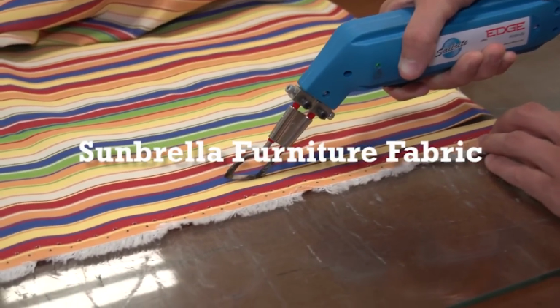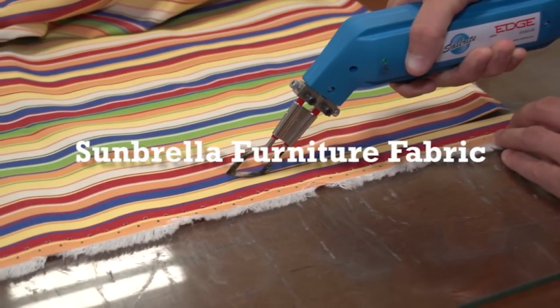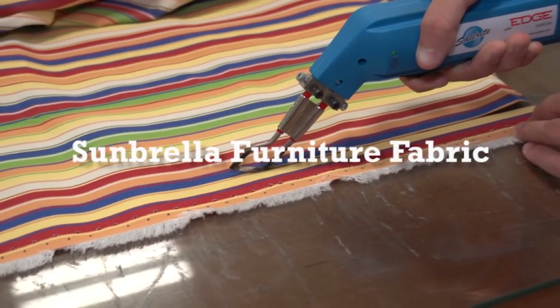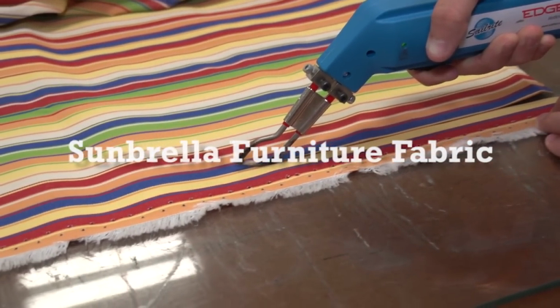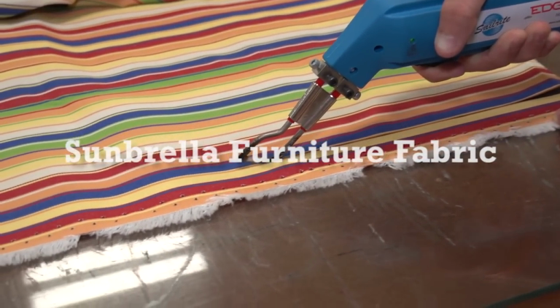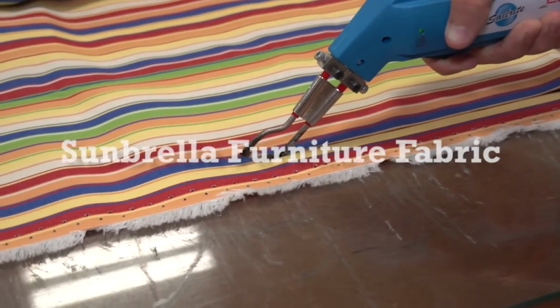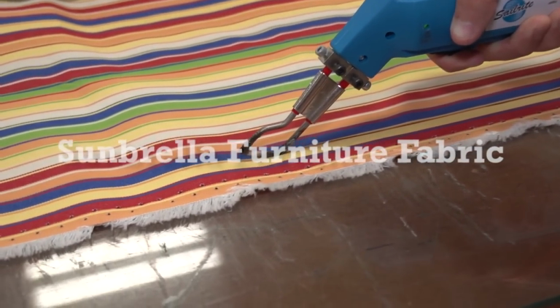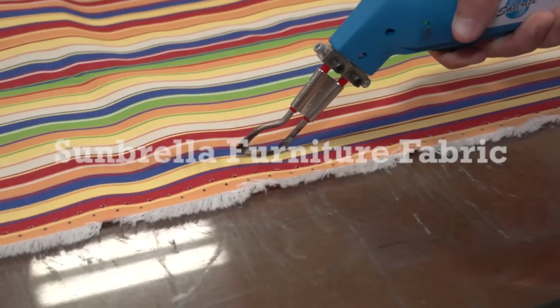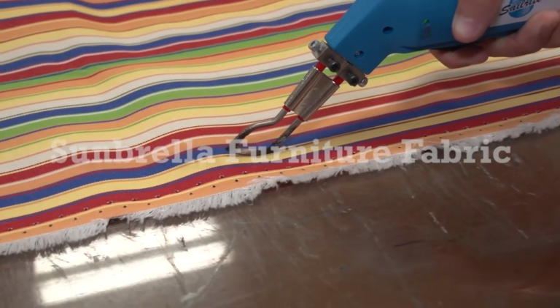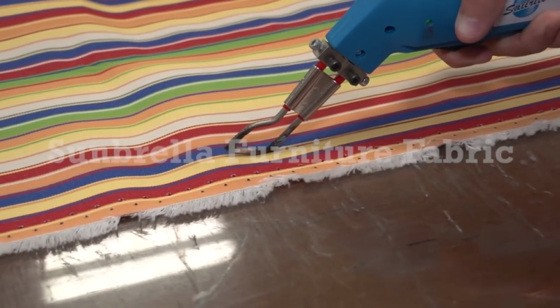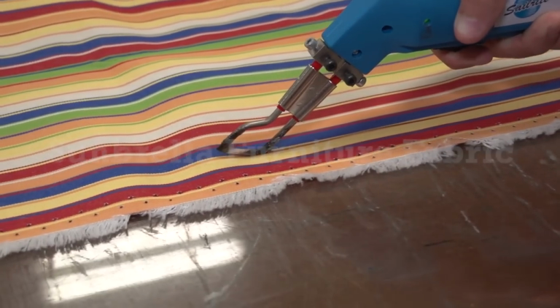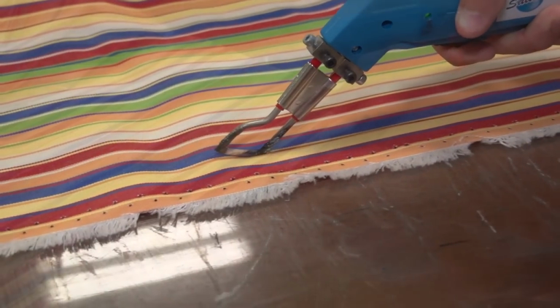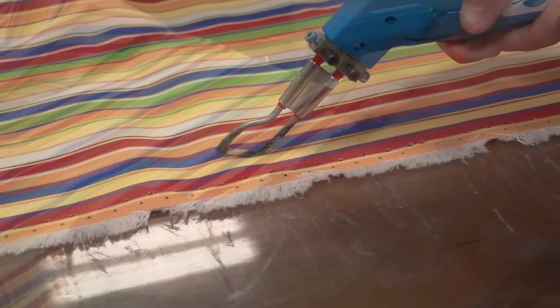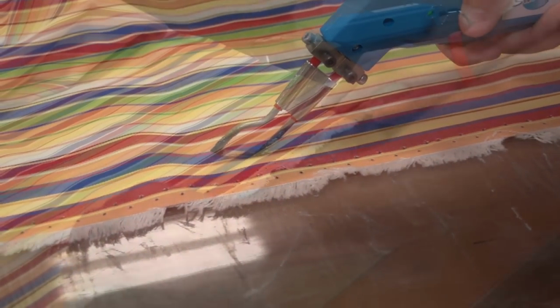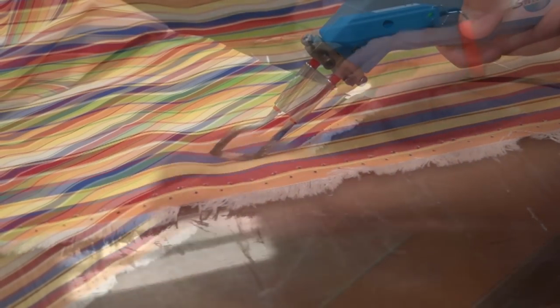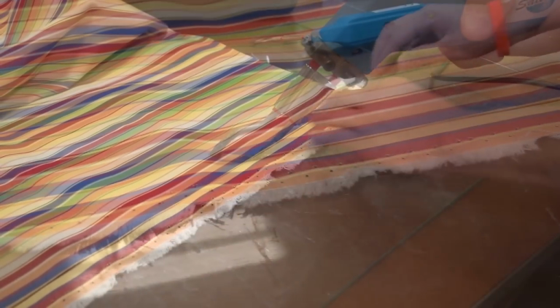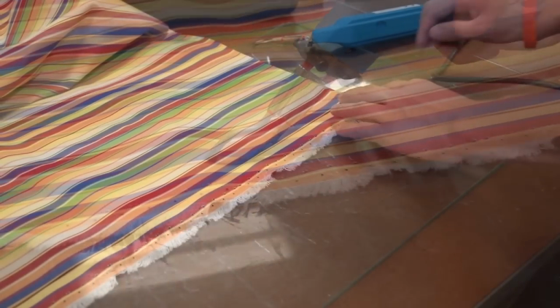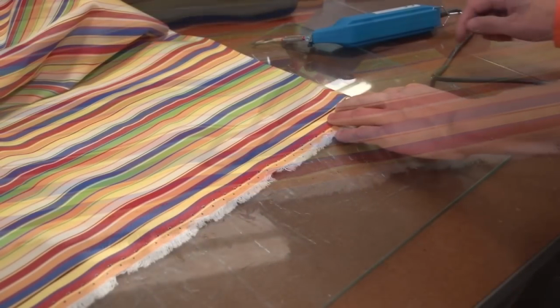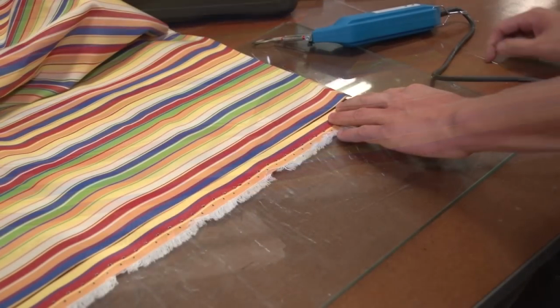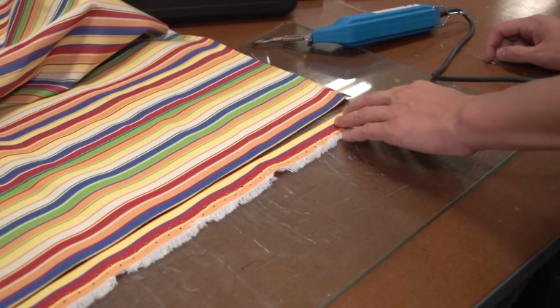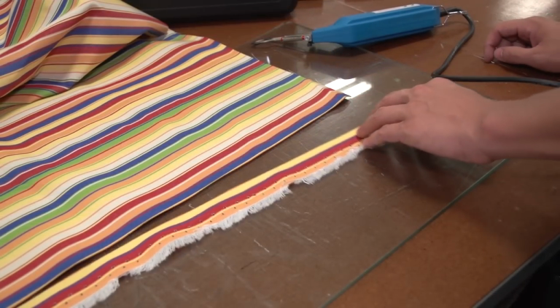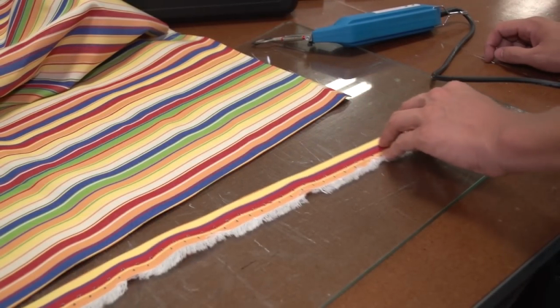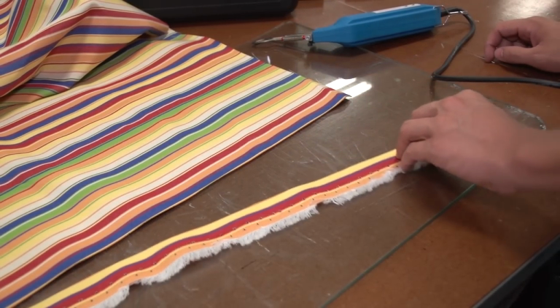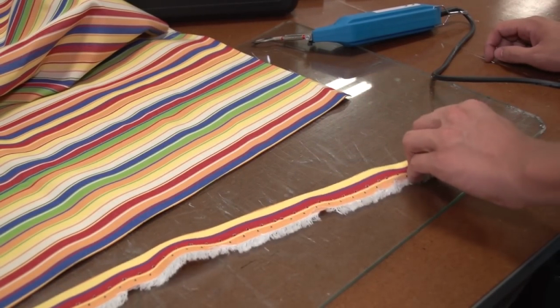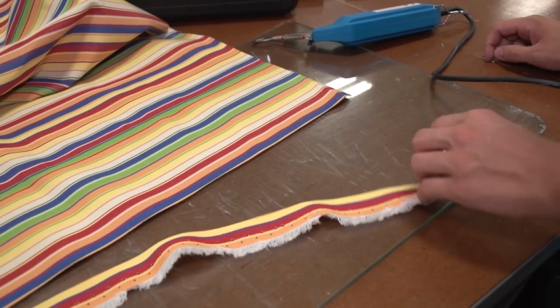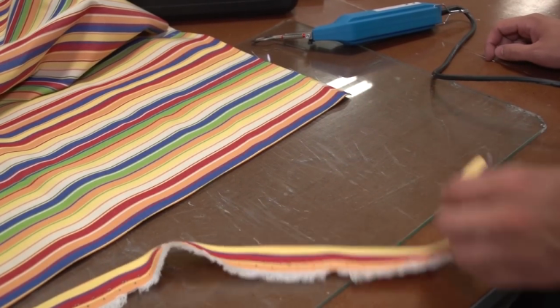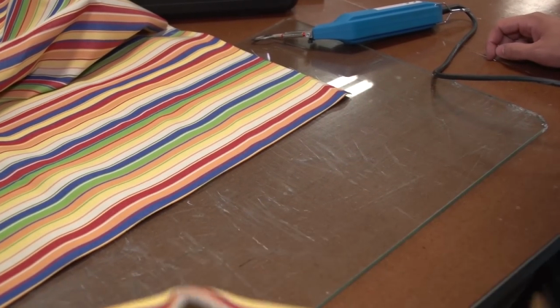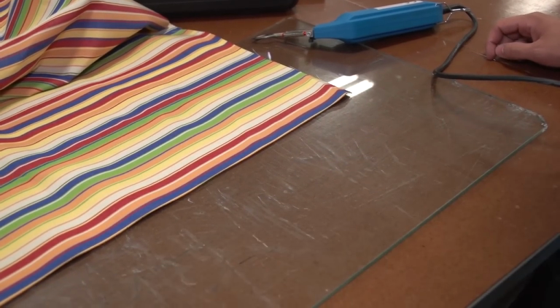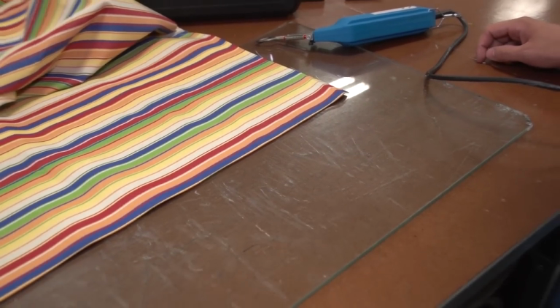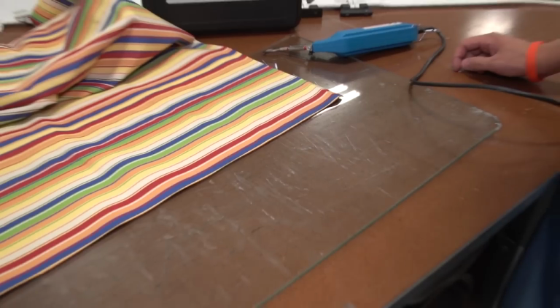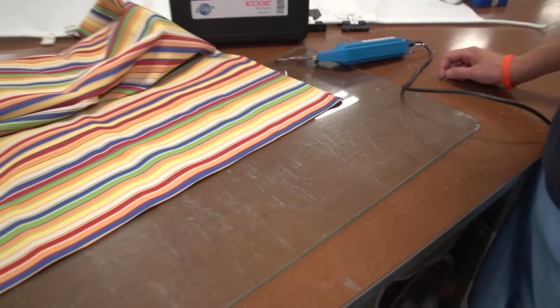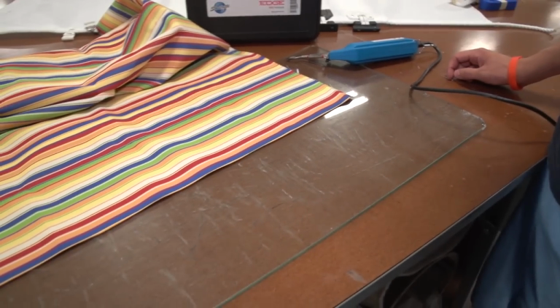Here we're cutting Sunbrella Furniture Fabric or Upholstery Fabric, and notice there's no unraveling.